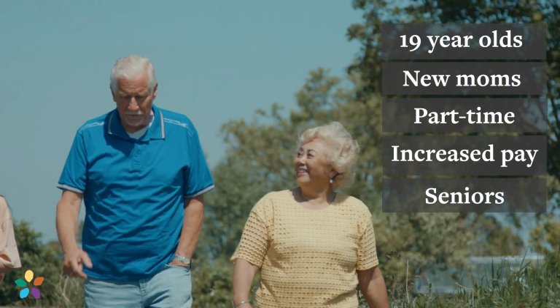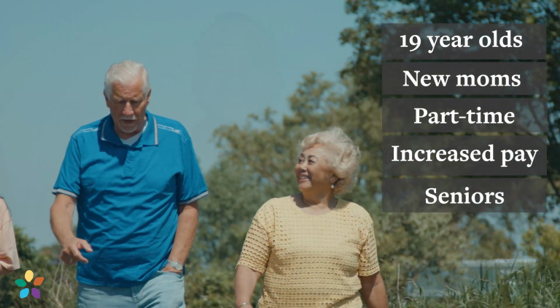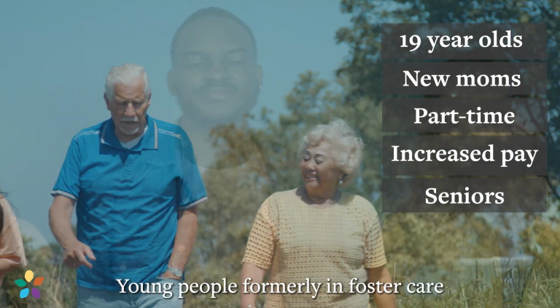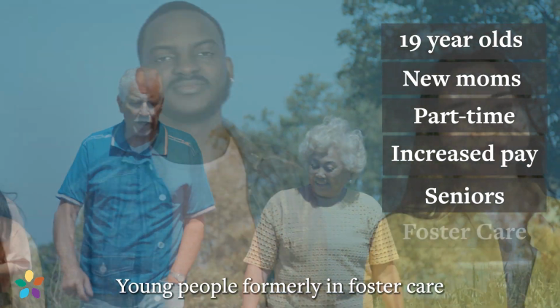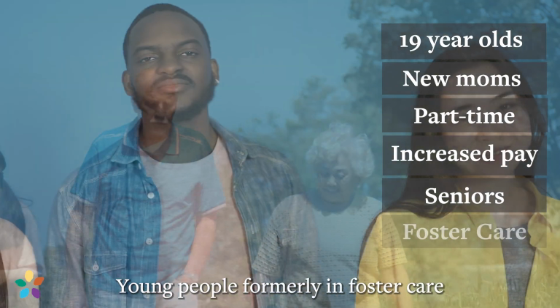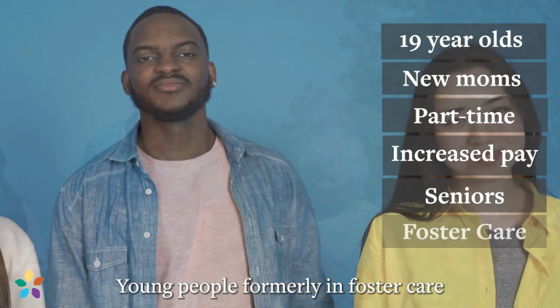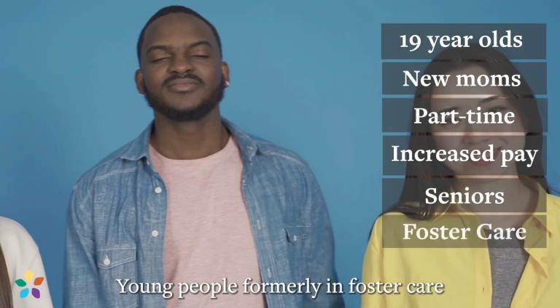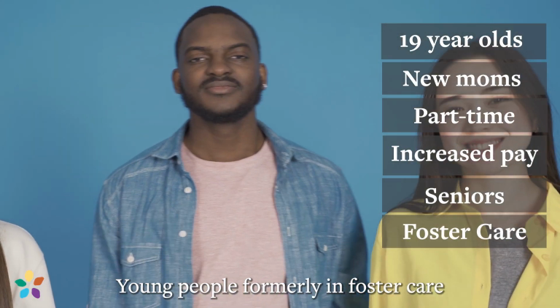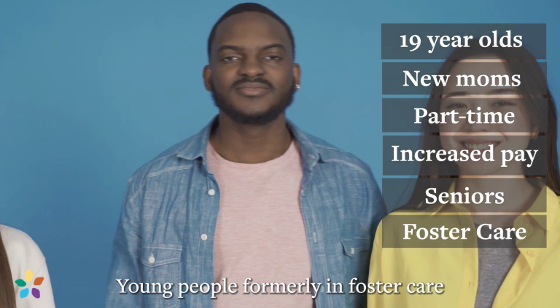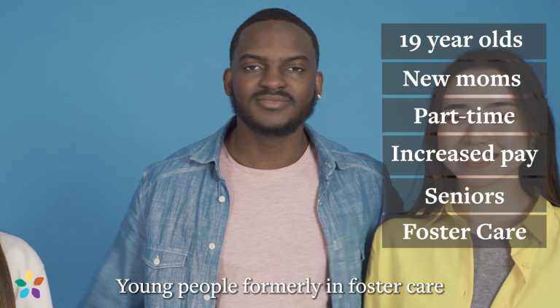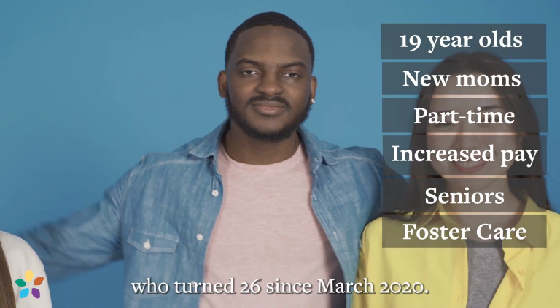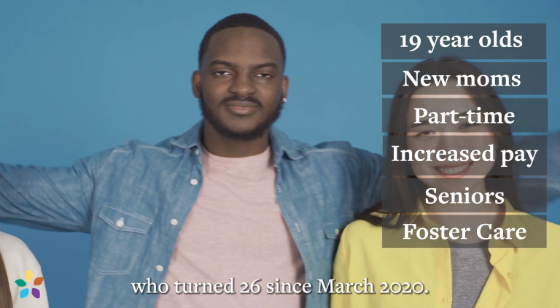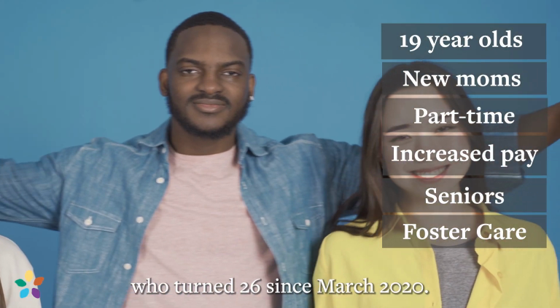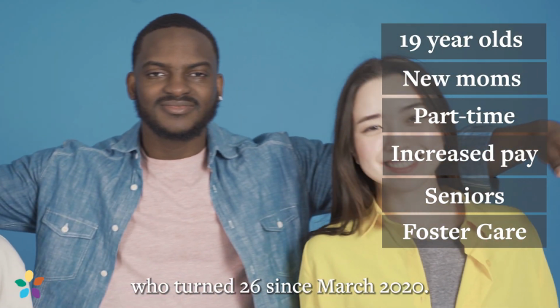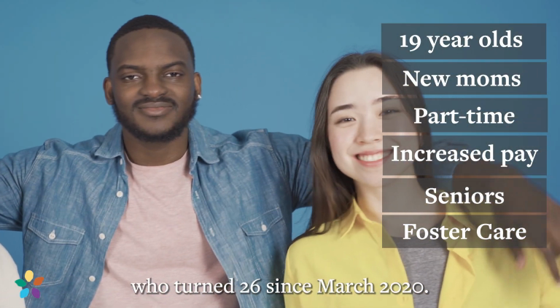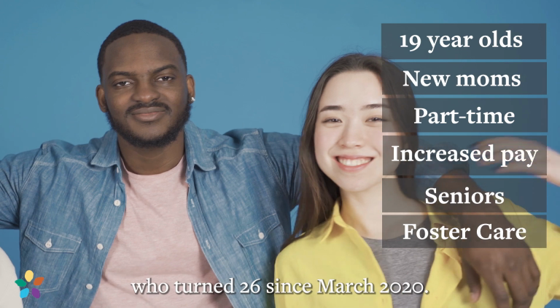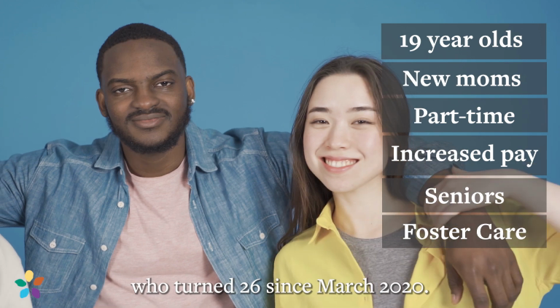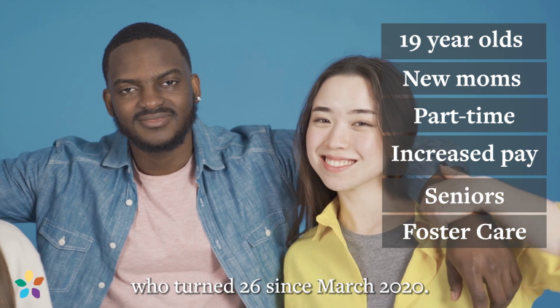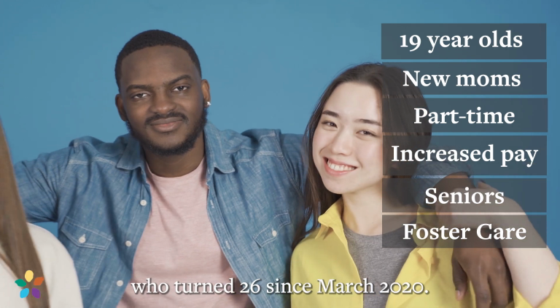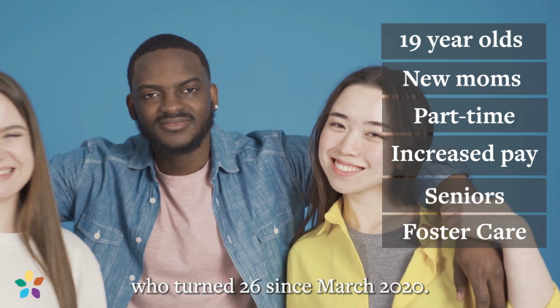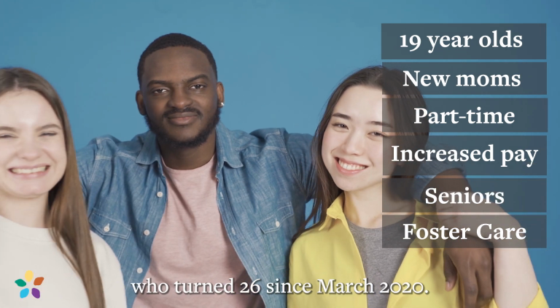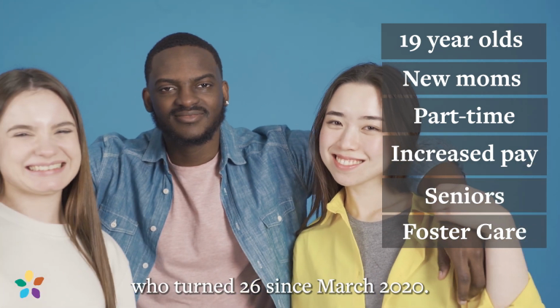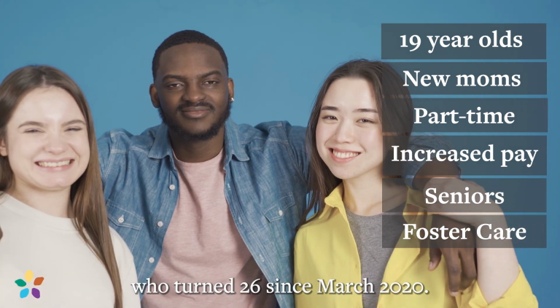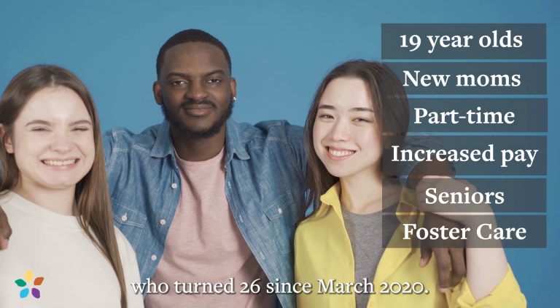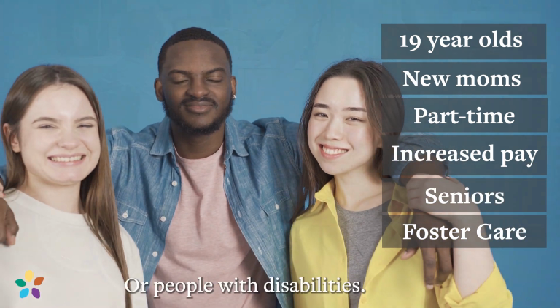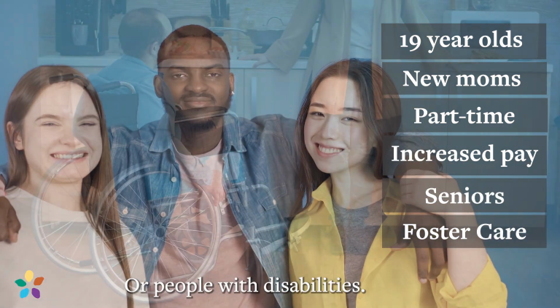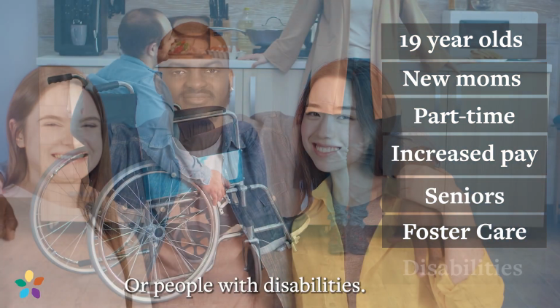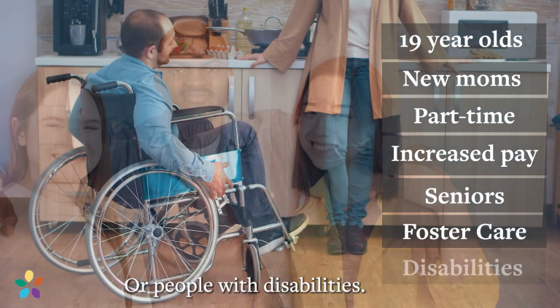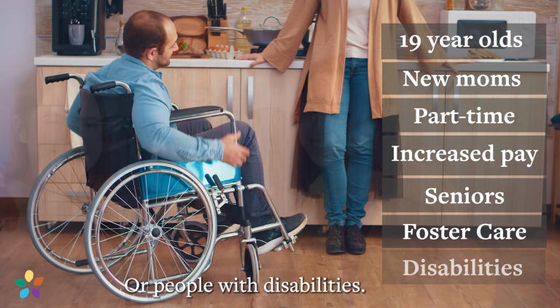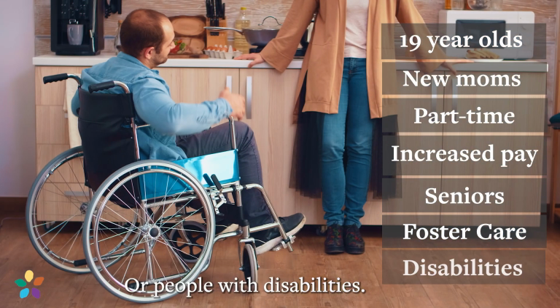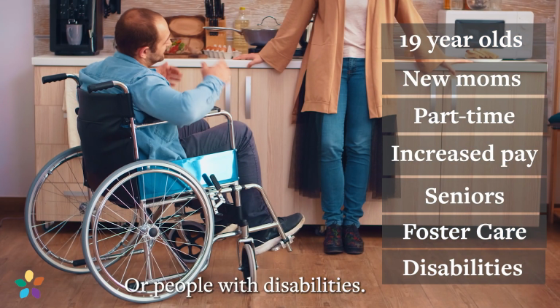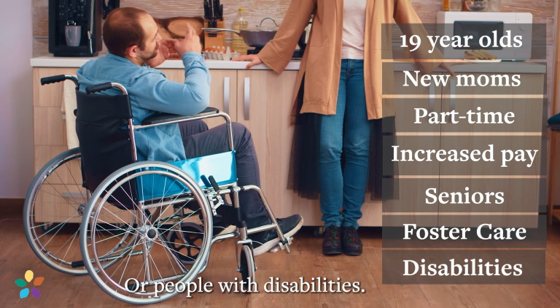Also at risk are seniors whose incomes may be too much due to raises in Social Security, young people formerly in foster care who turned 26 since March 2020, and people with disabilities.